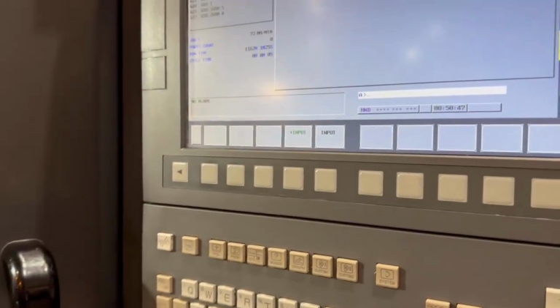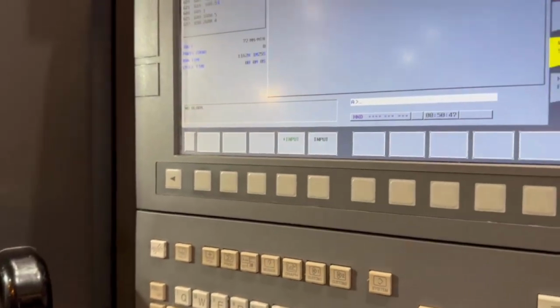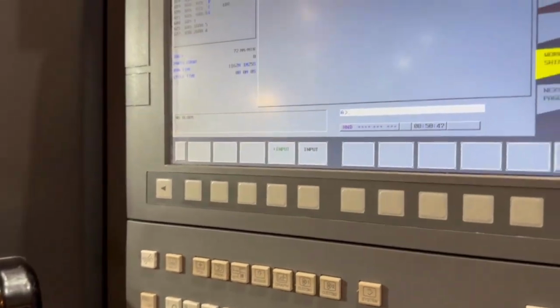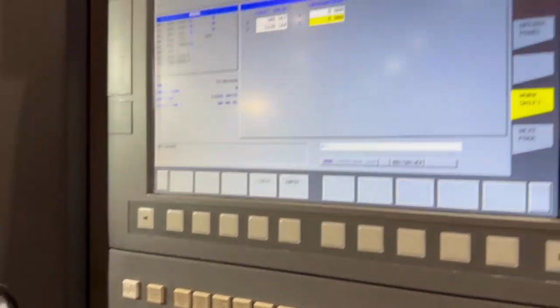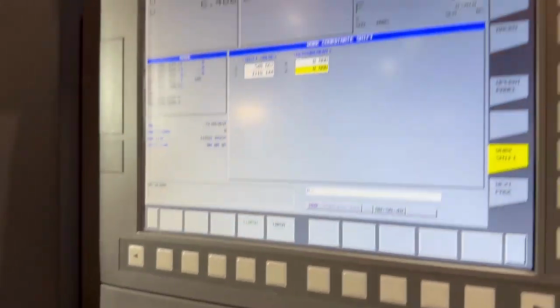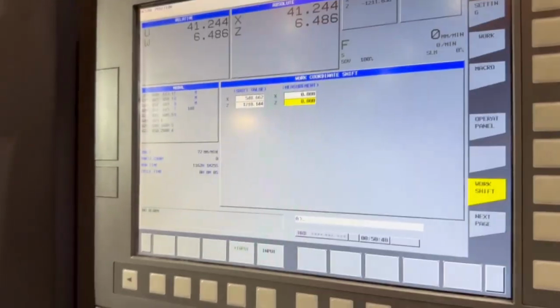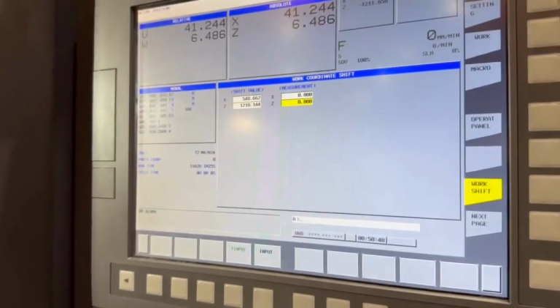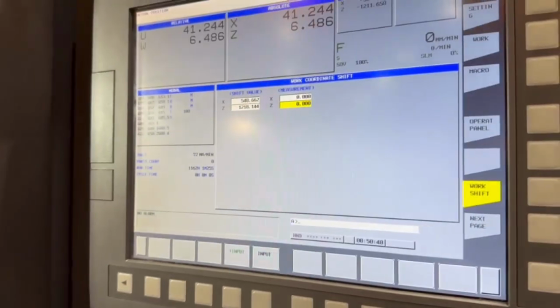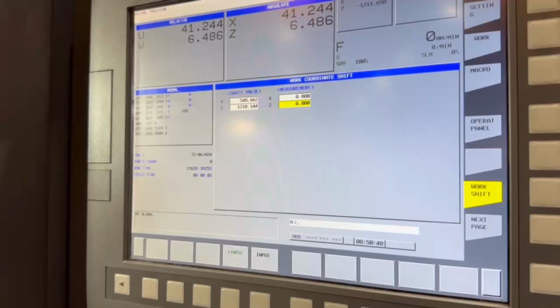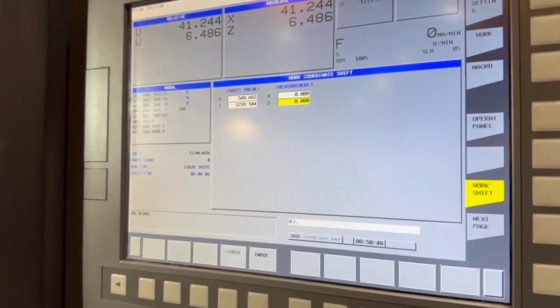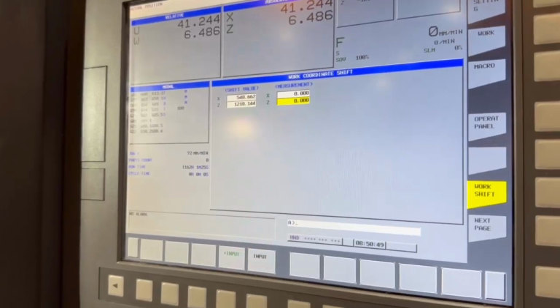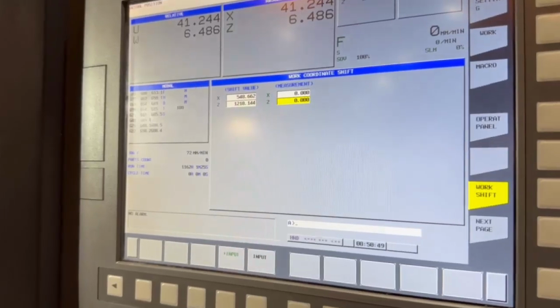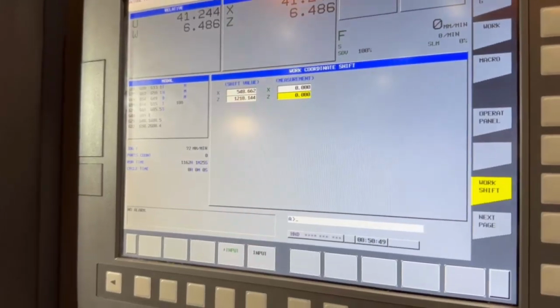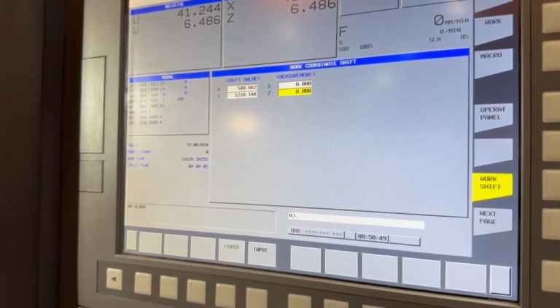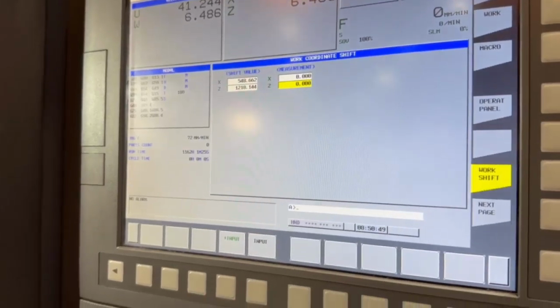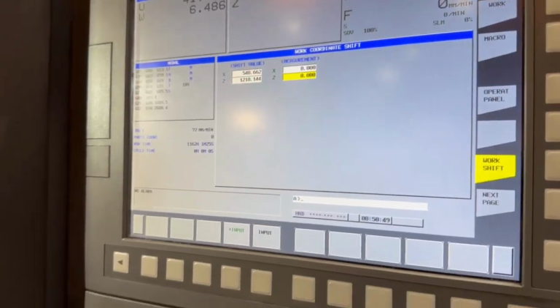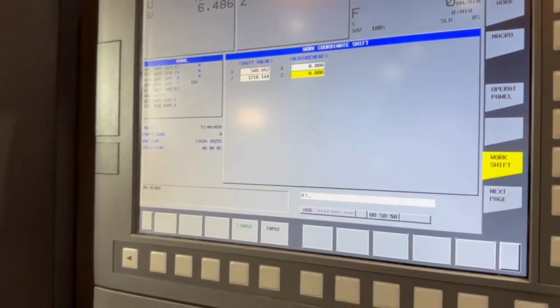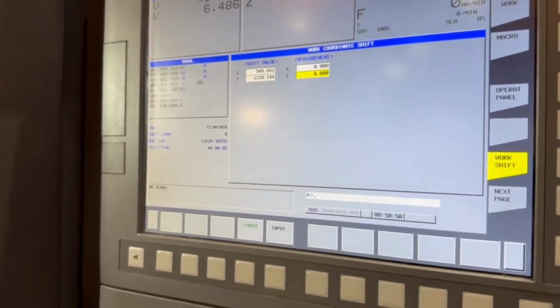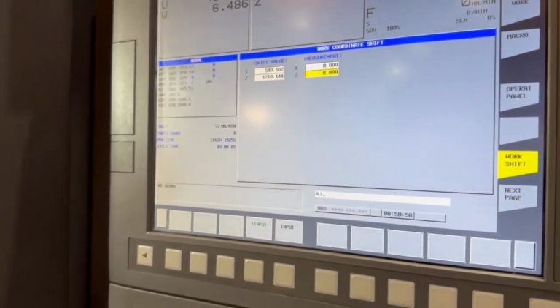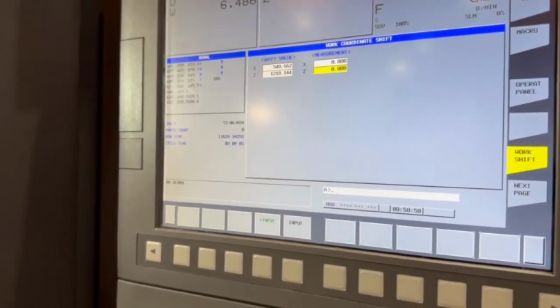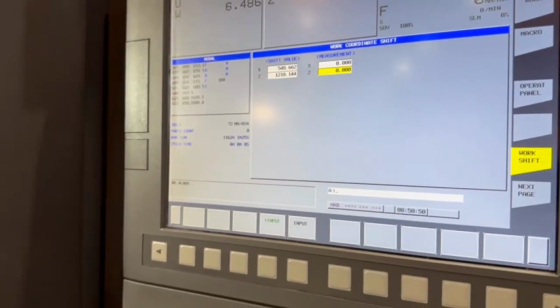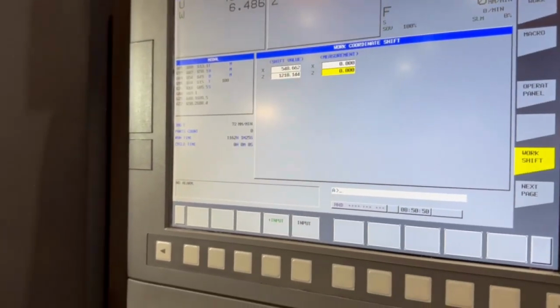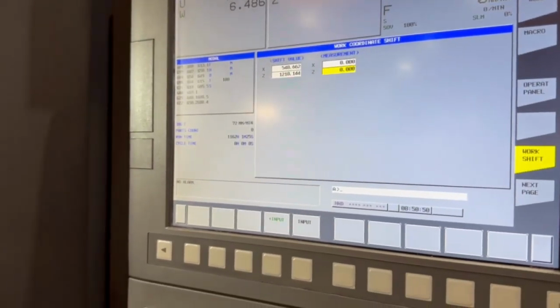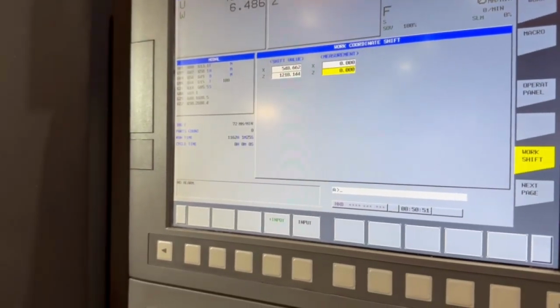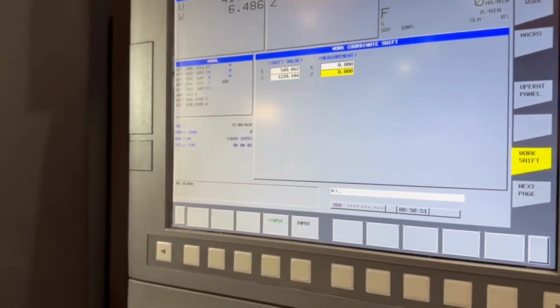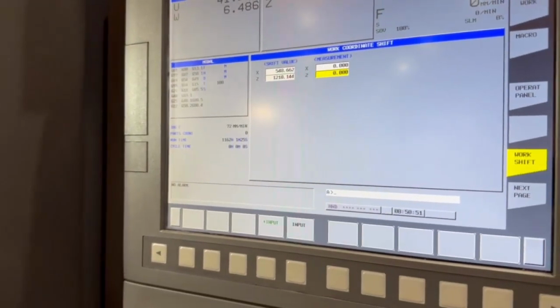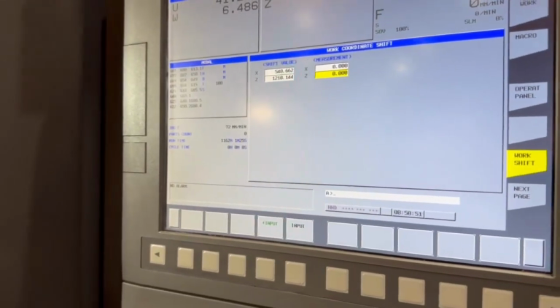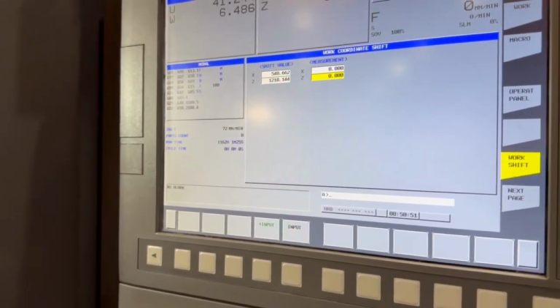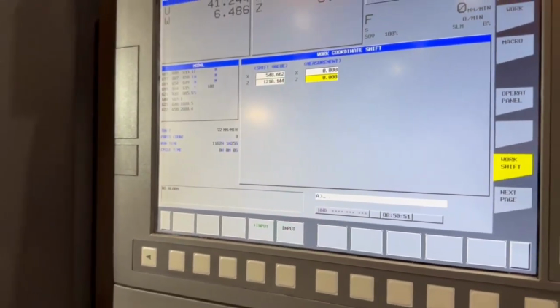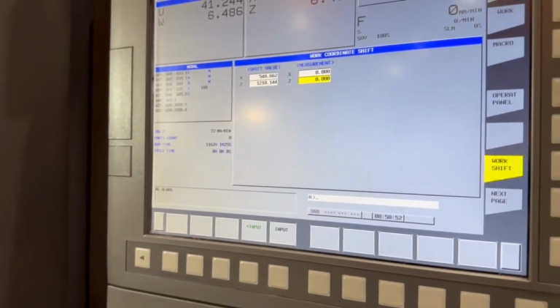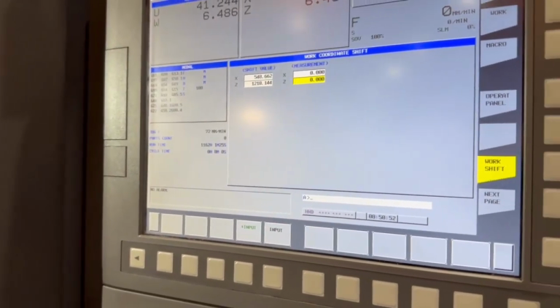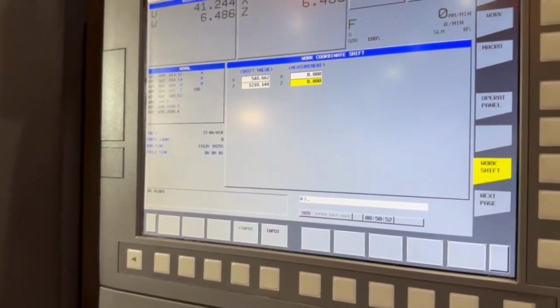That's your work shift set. You can check it if you want — call that tool in MDI and move to Z zero.